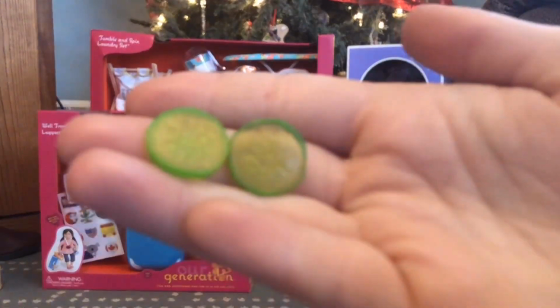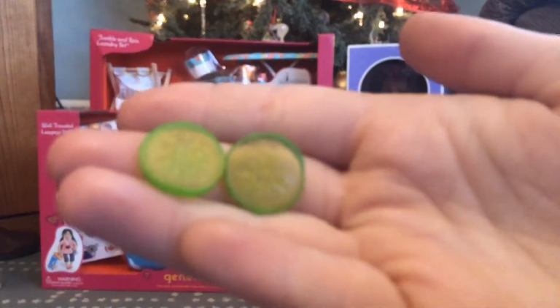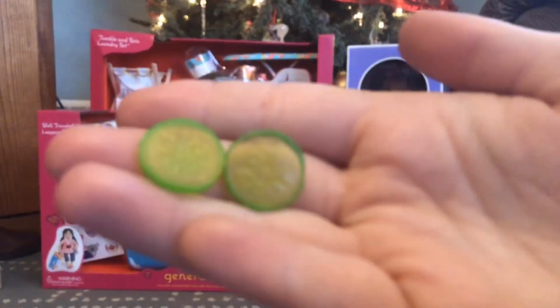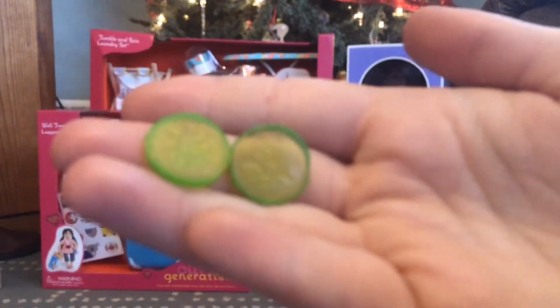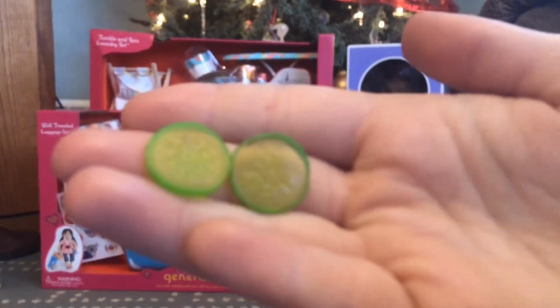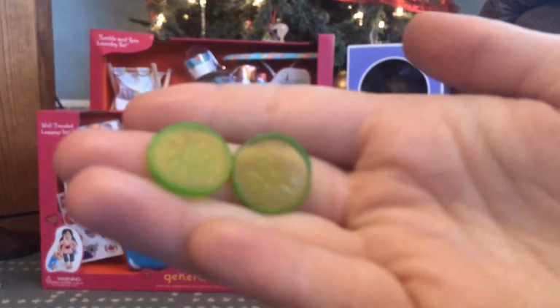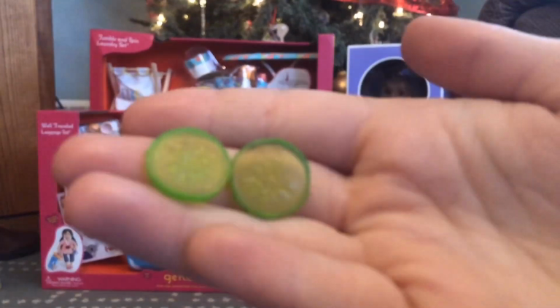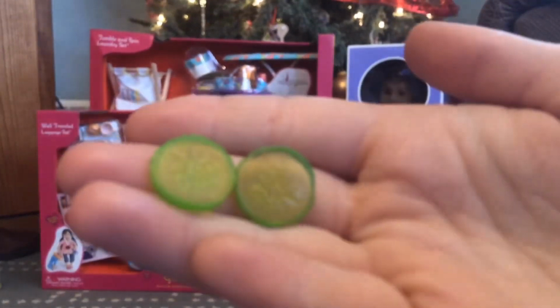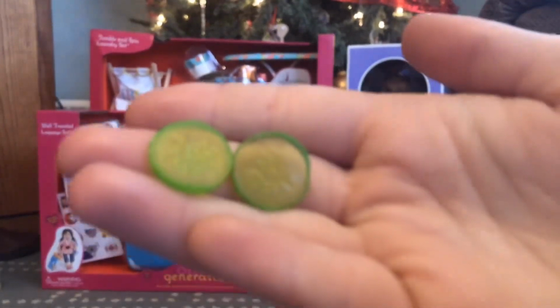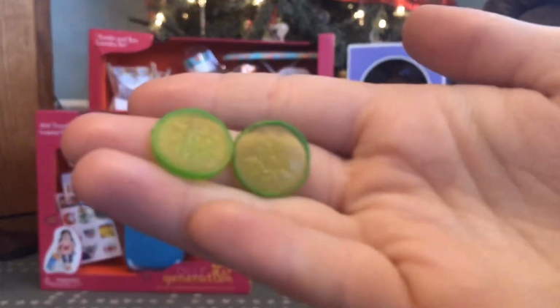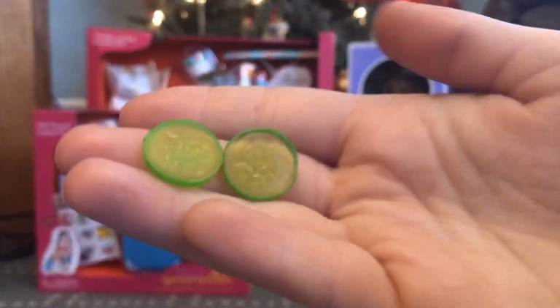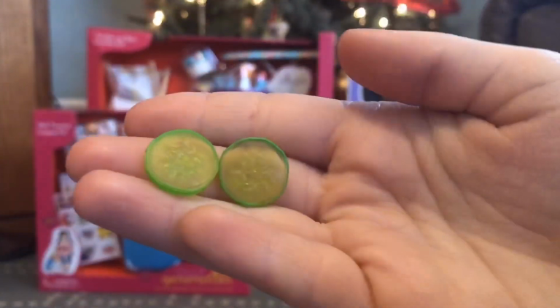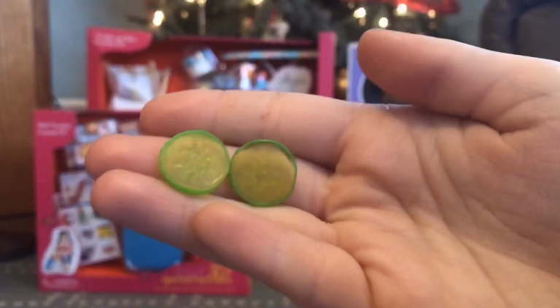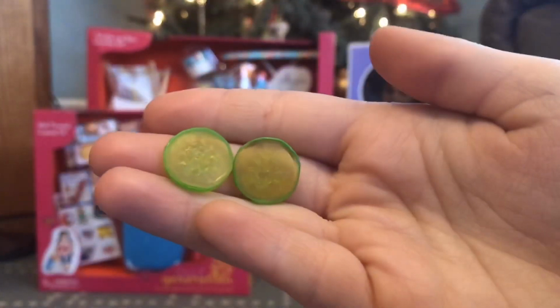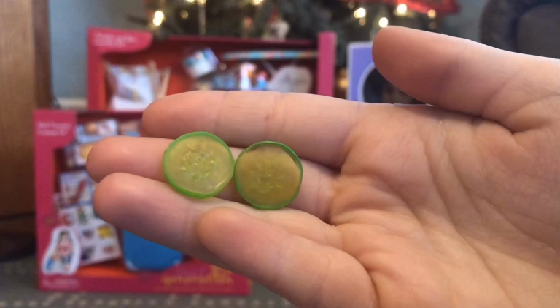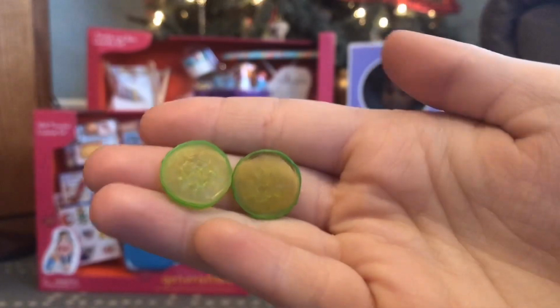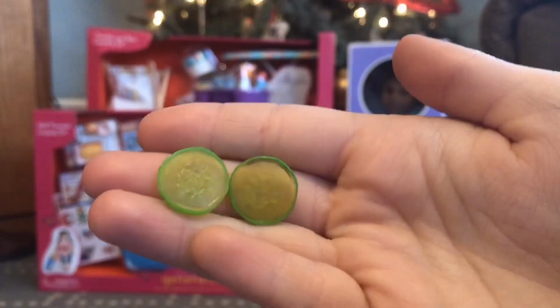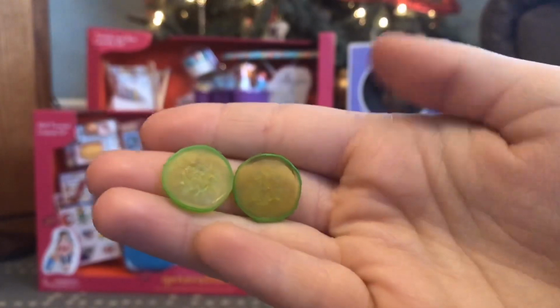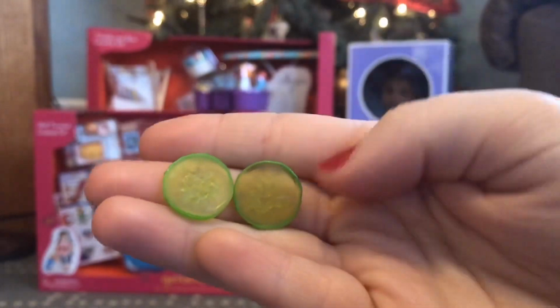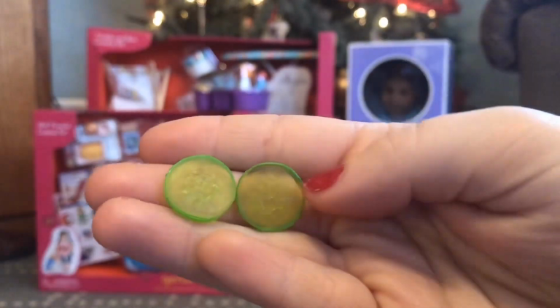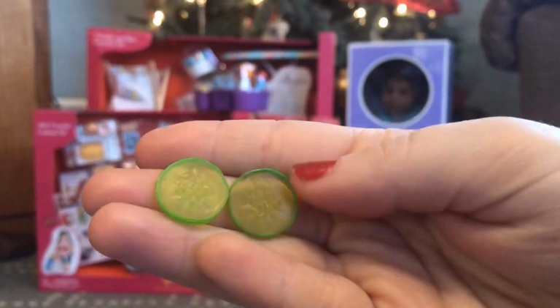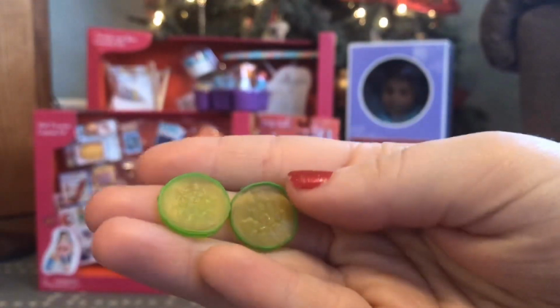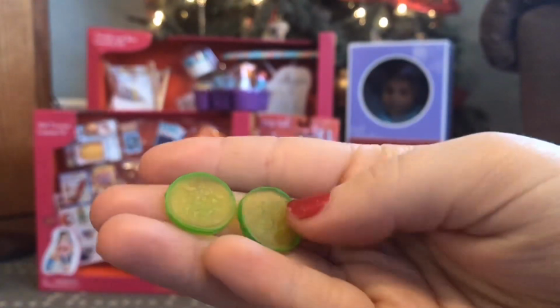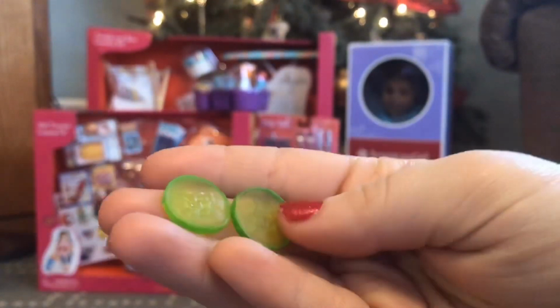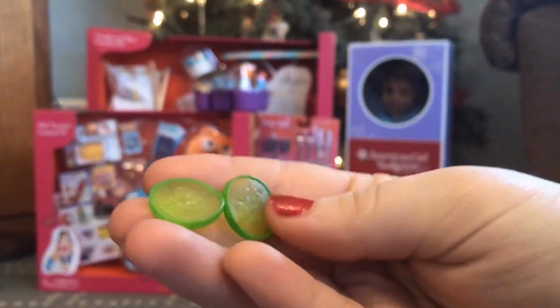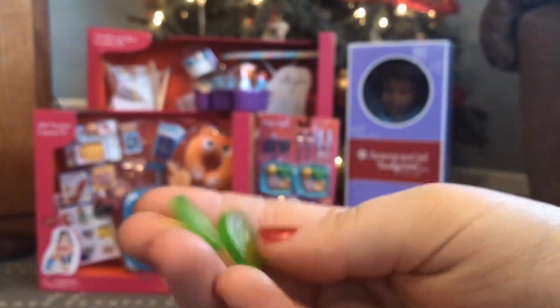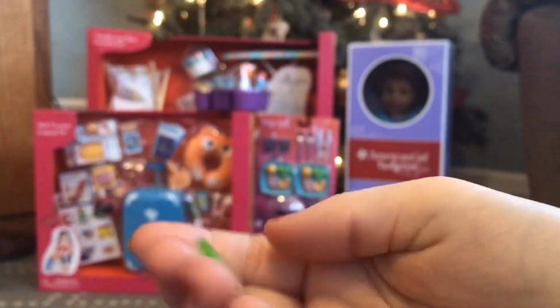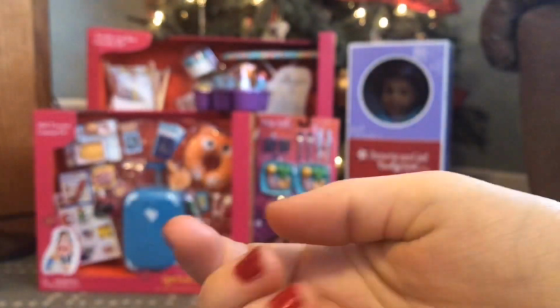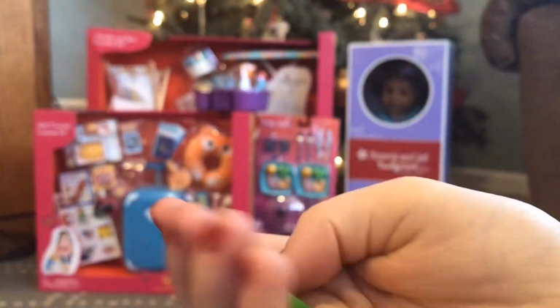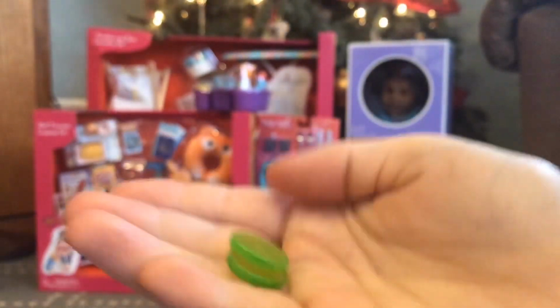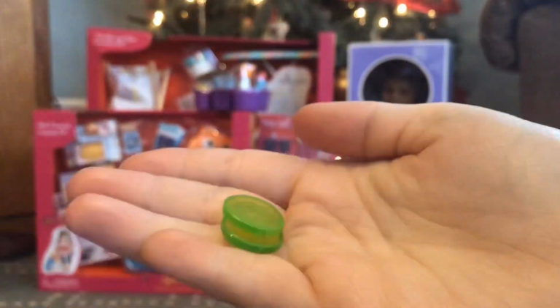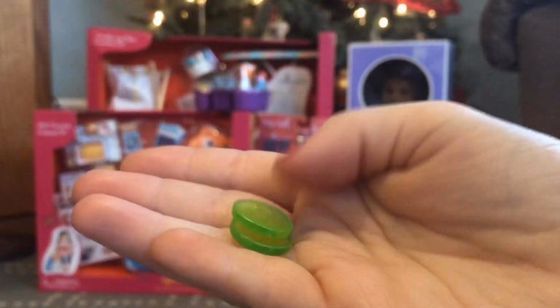Then we have these two adorable little cucumbers to put over your doll's eyes, or whatever you want to use them for.